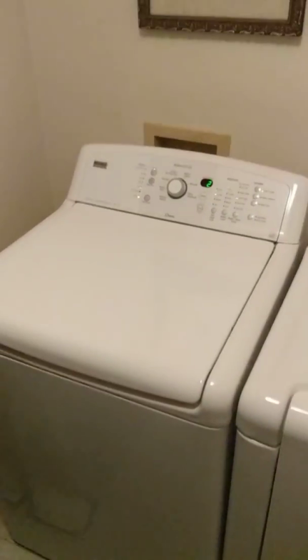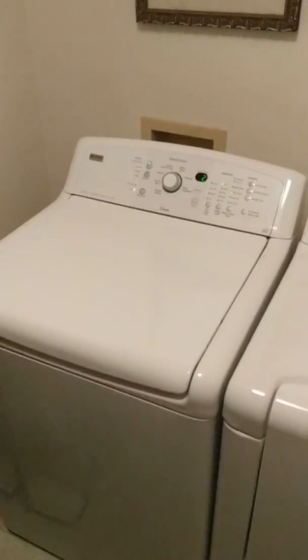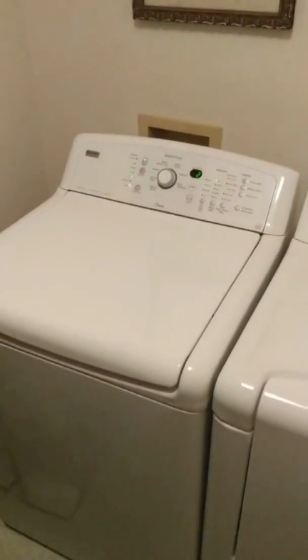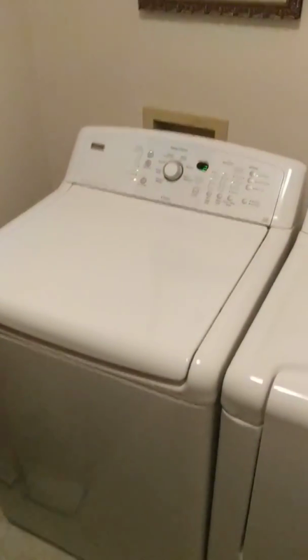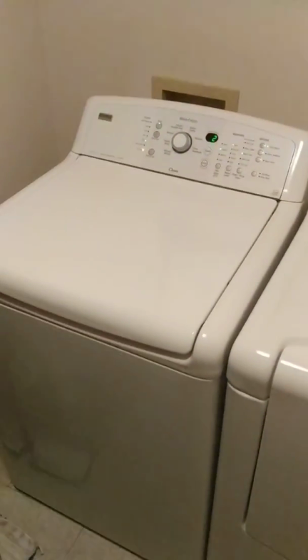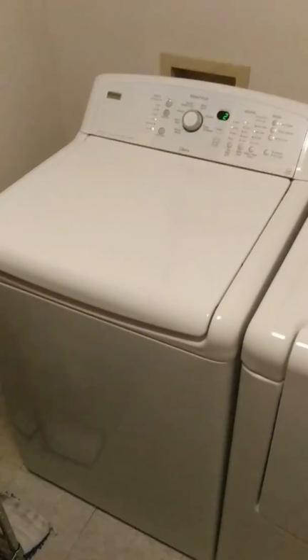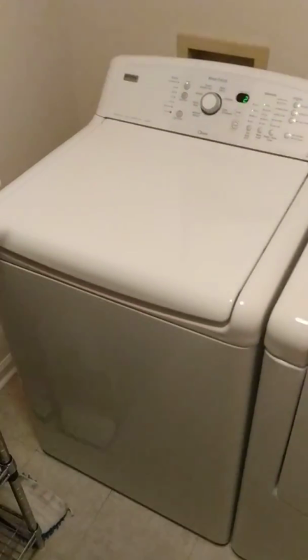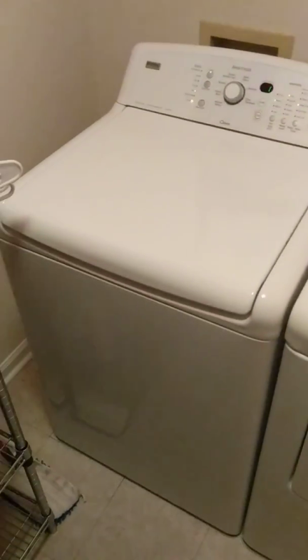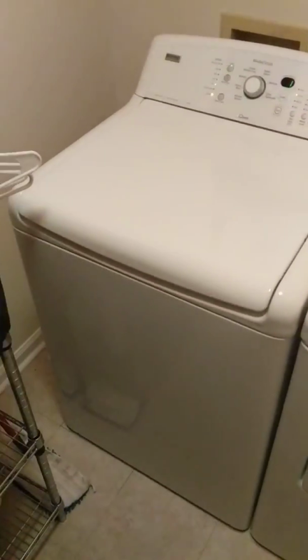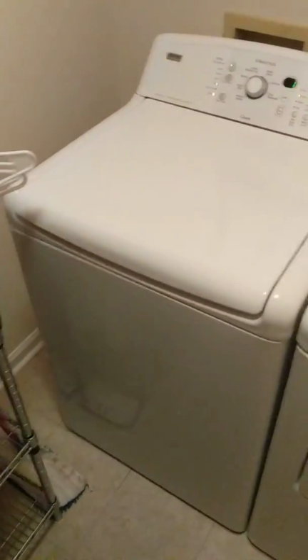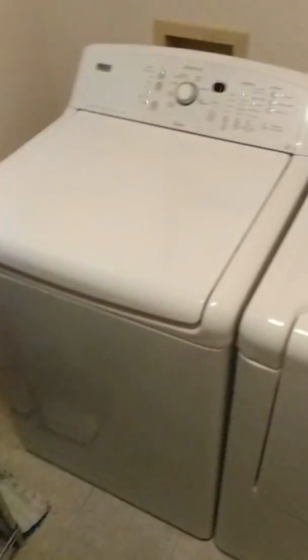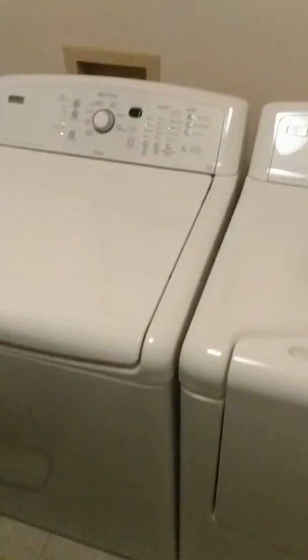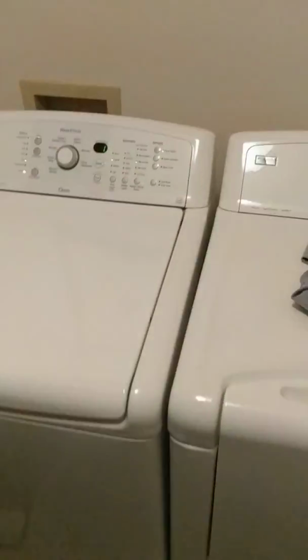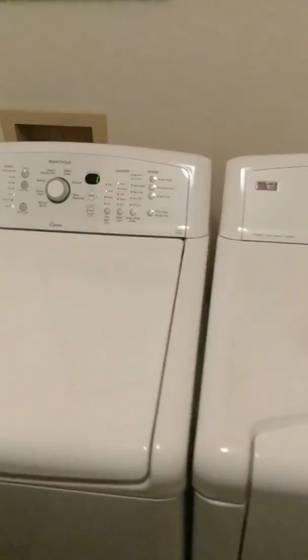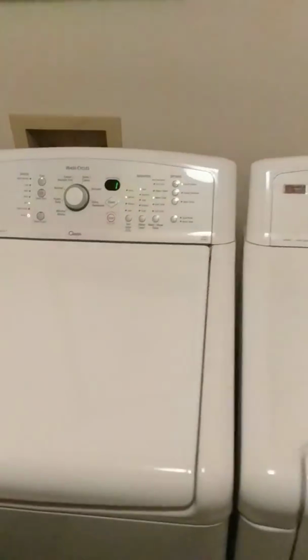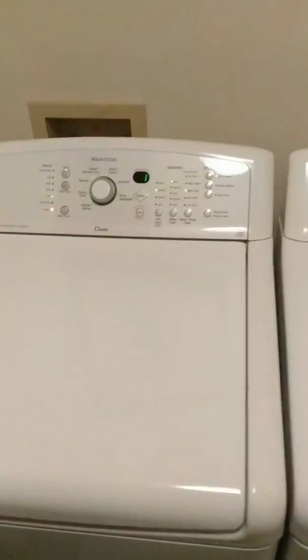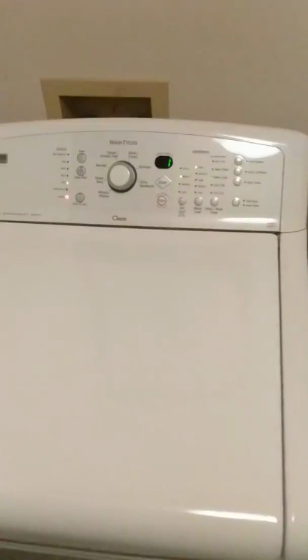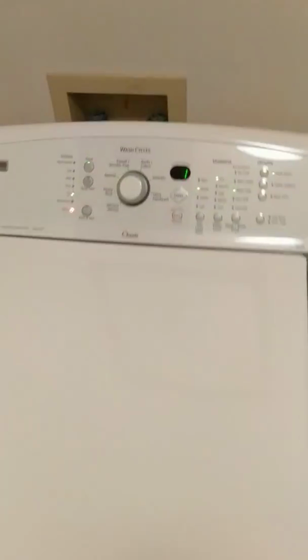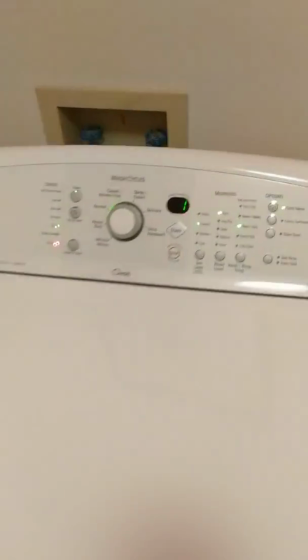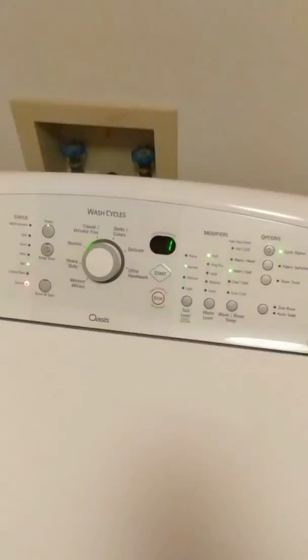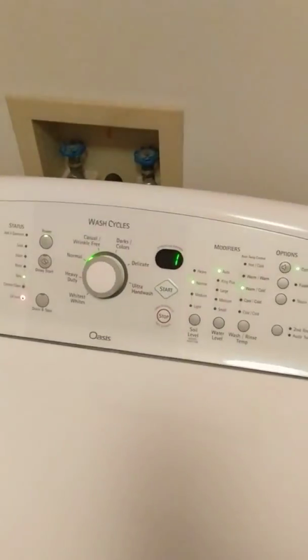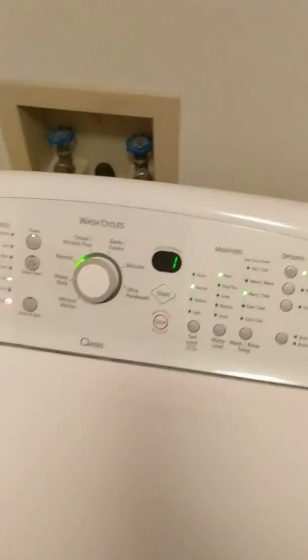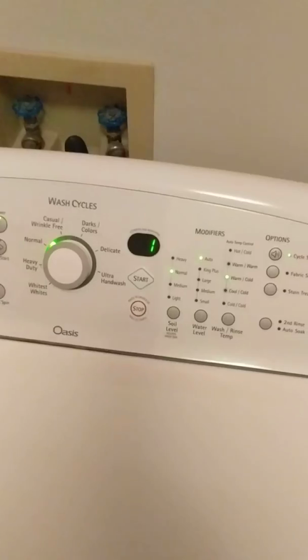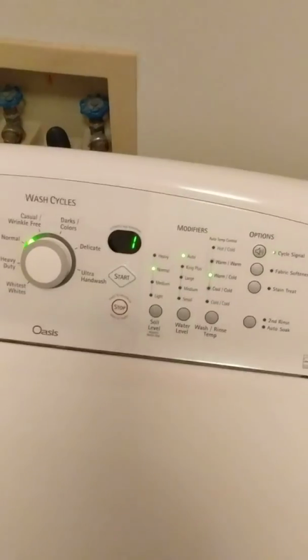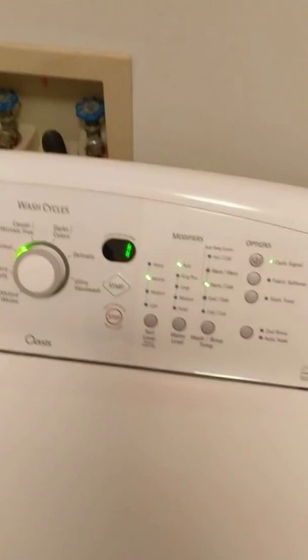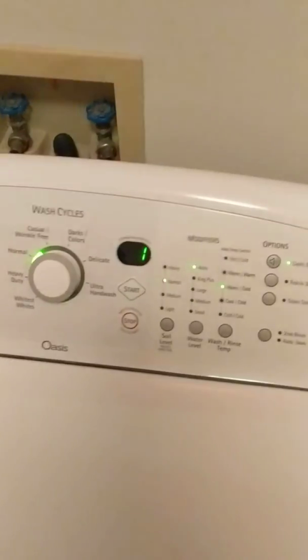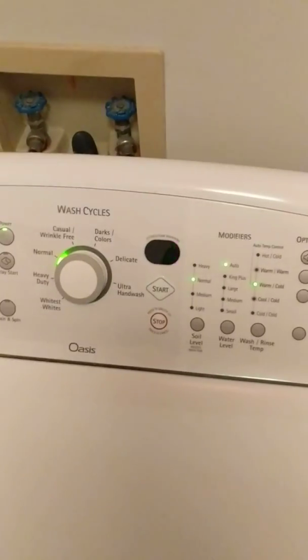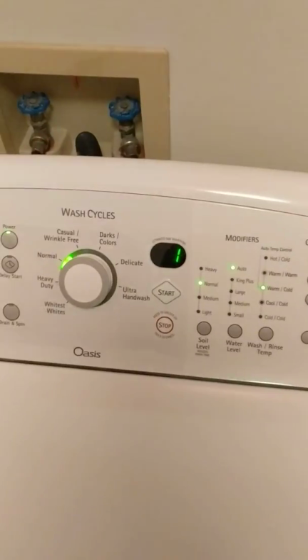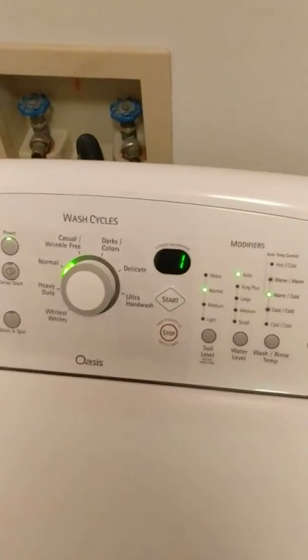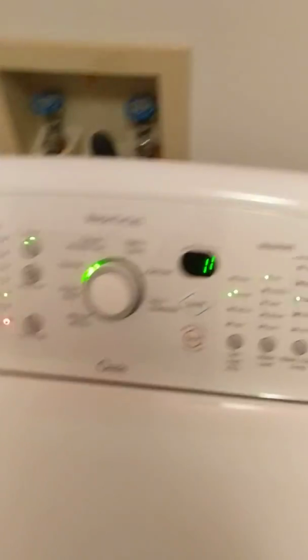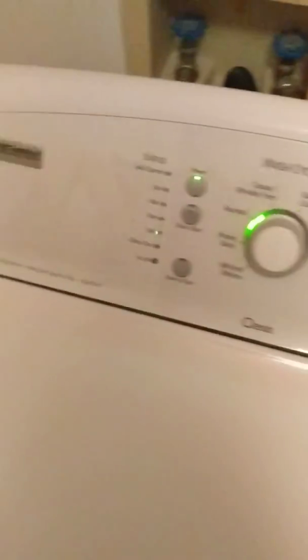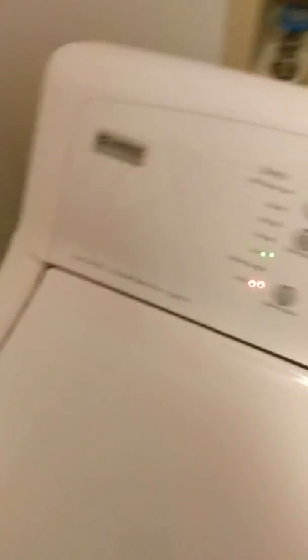My washing machine sounds like a jet engine. There's something wrong with it, and there's about one minute left in the cycle.